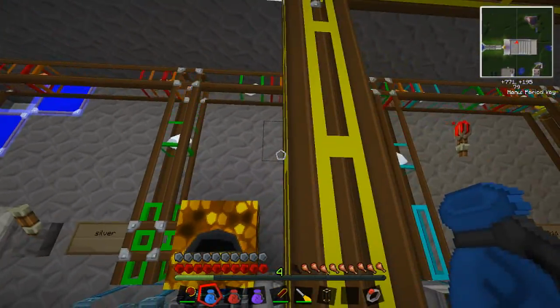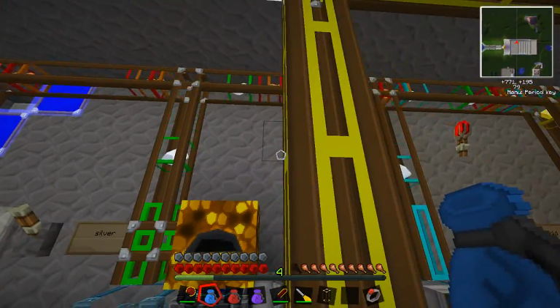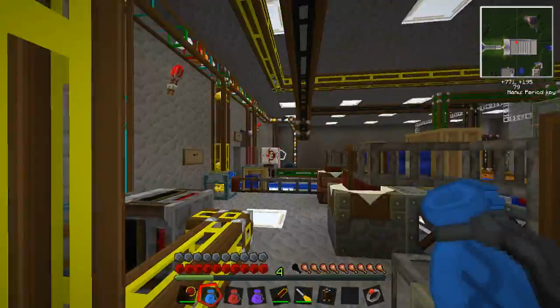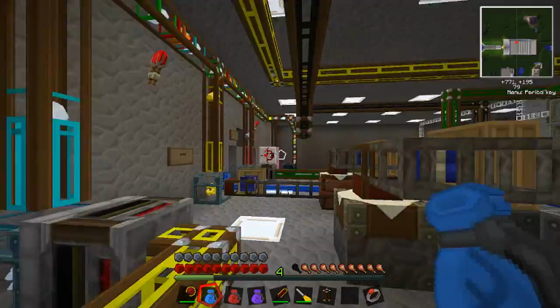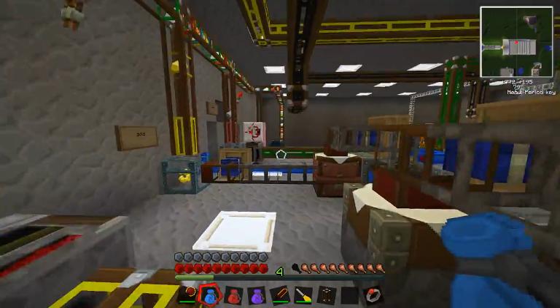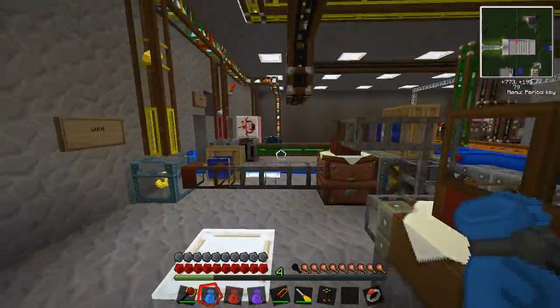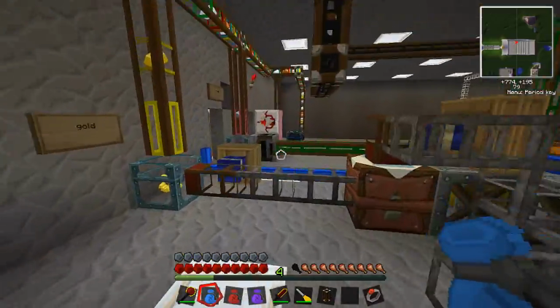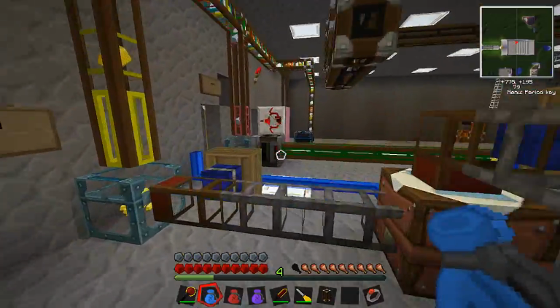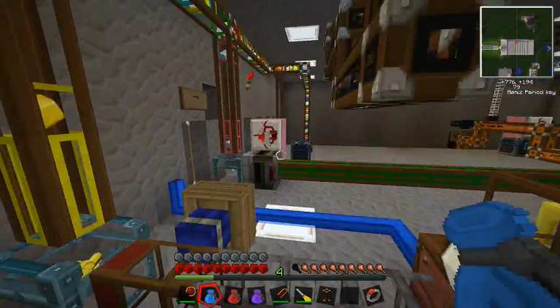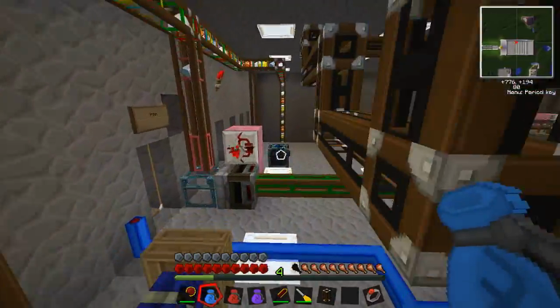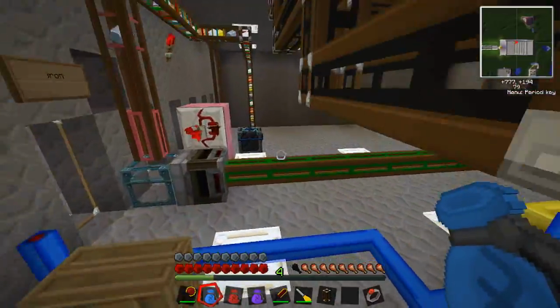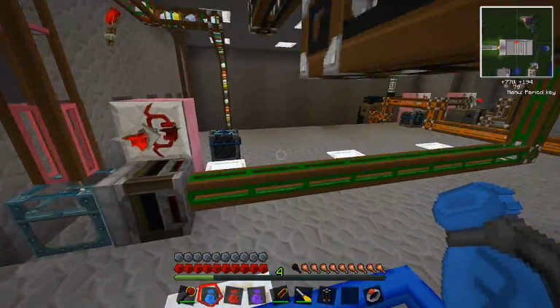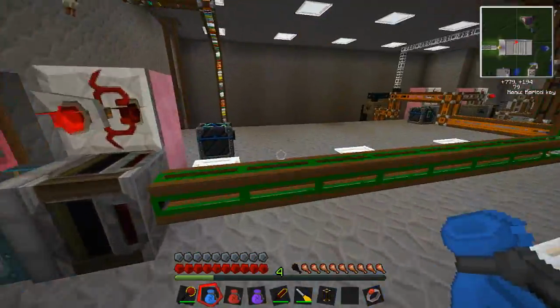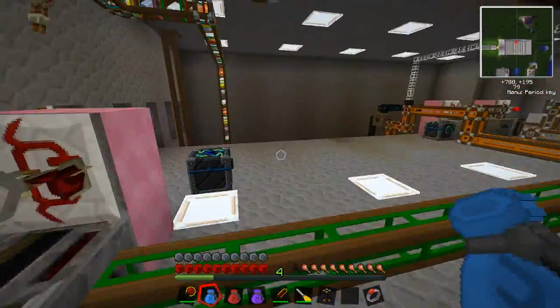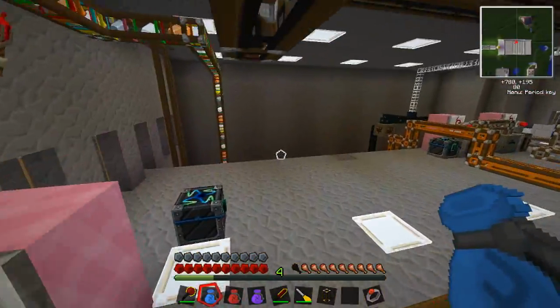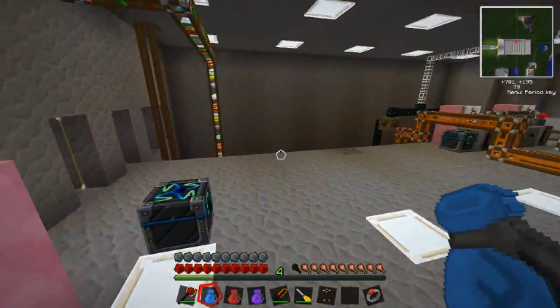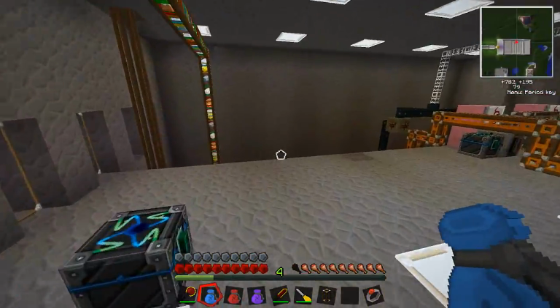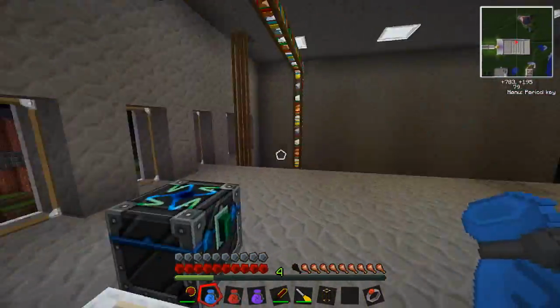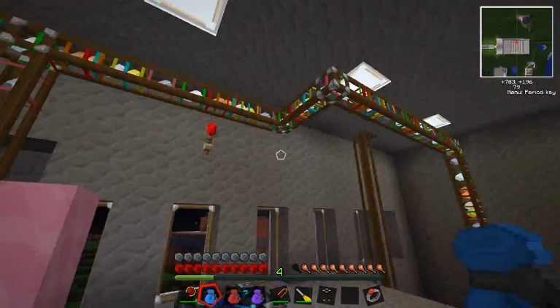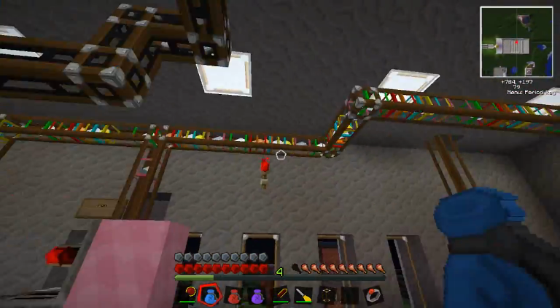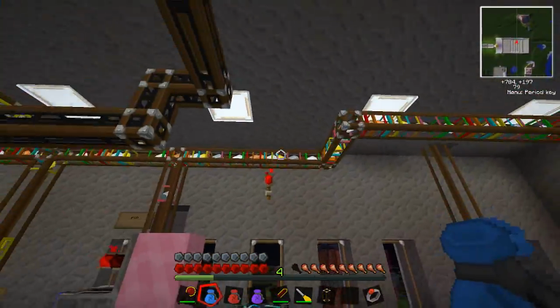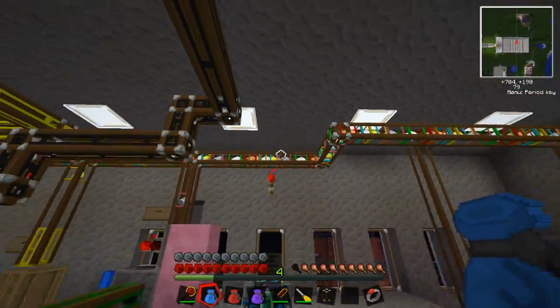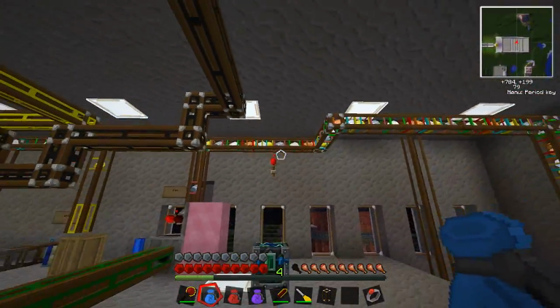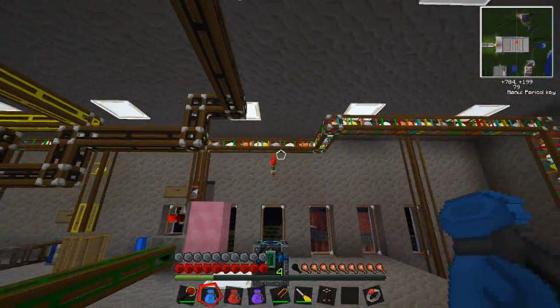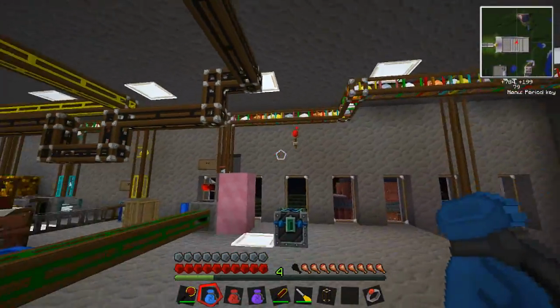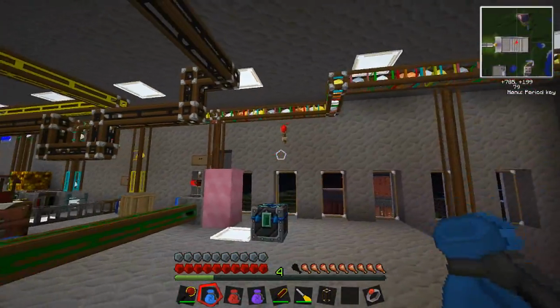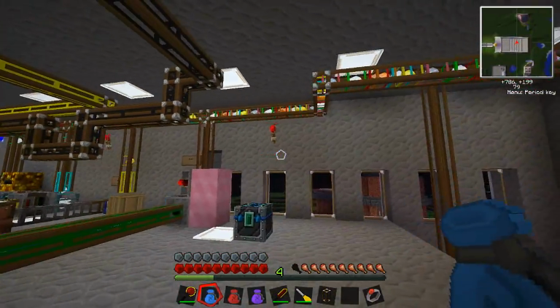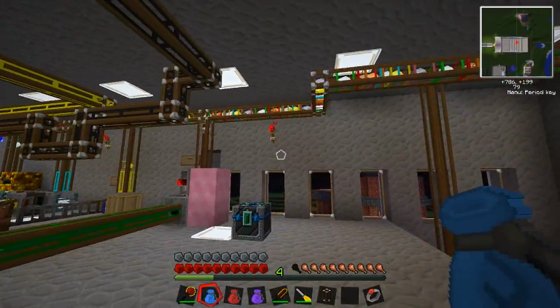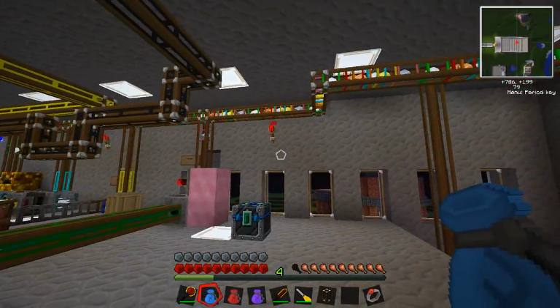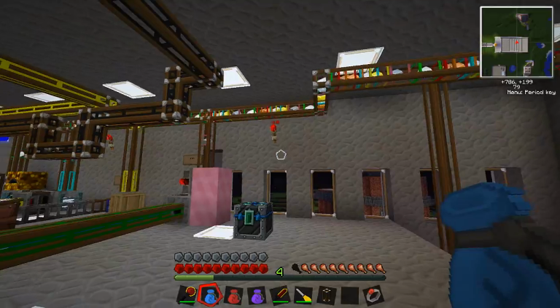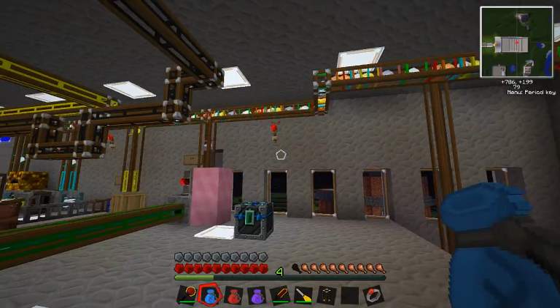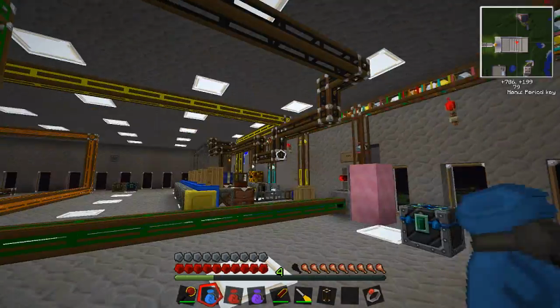But as it stands right now, for this particular one, we don't need the actual block that is a sorting machine. We just built our own — we built a manual one. It worked out pretty good.